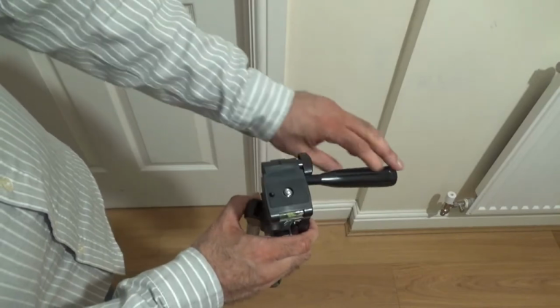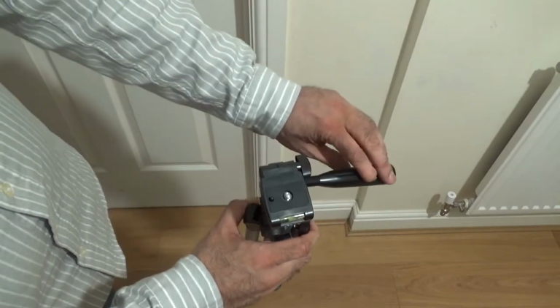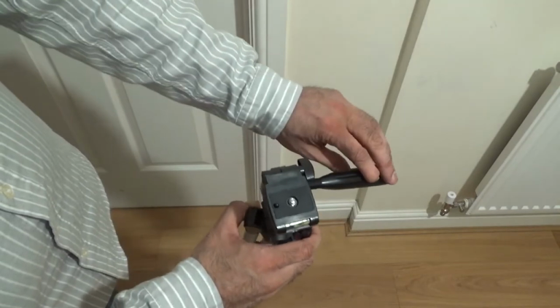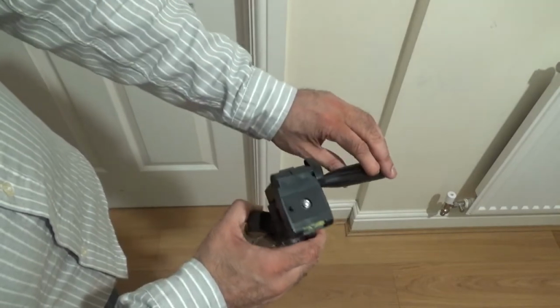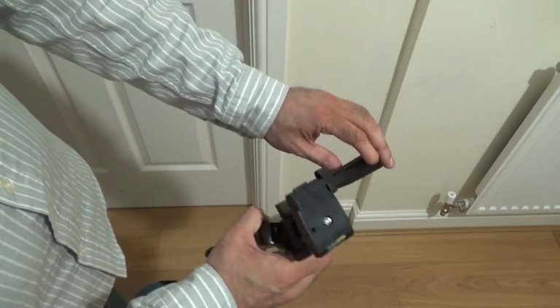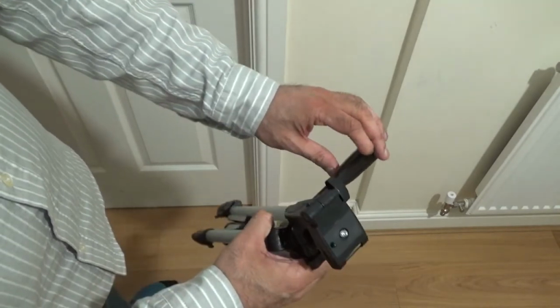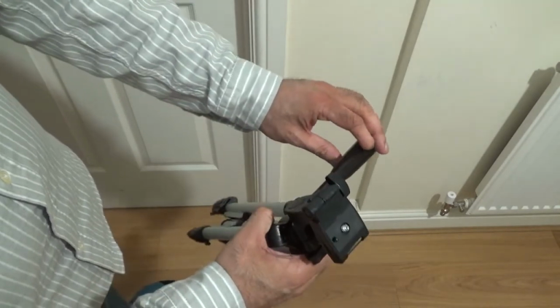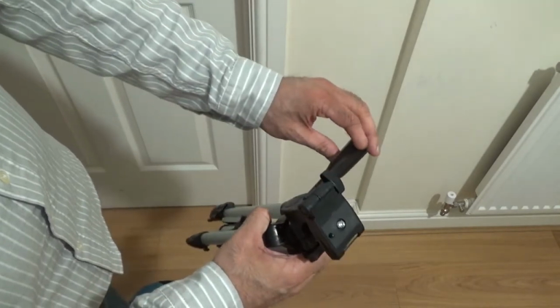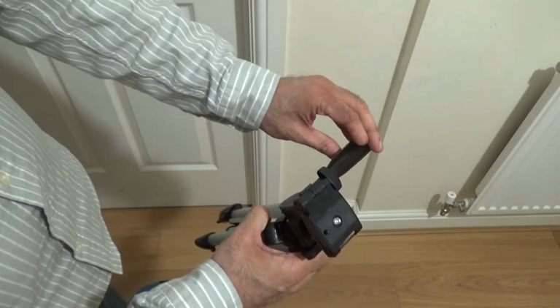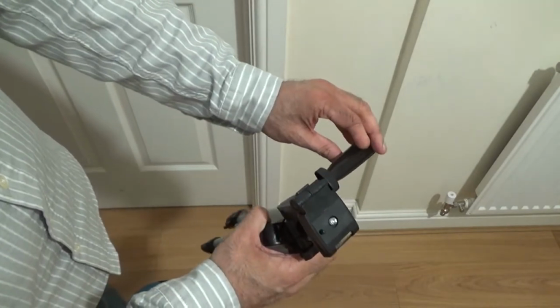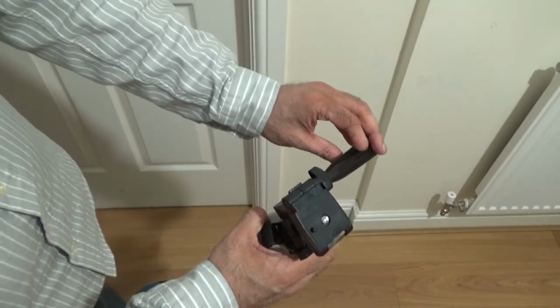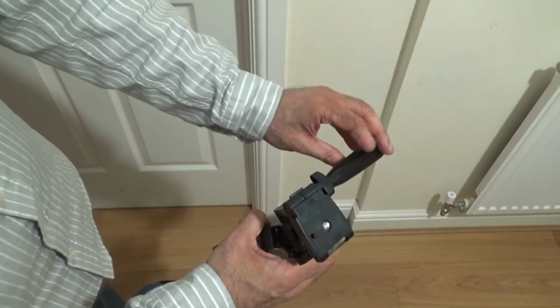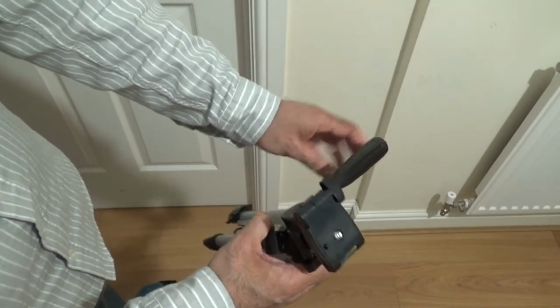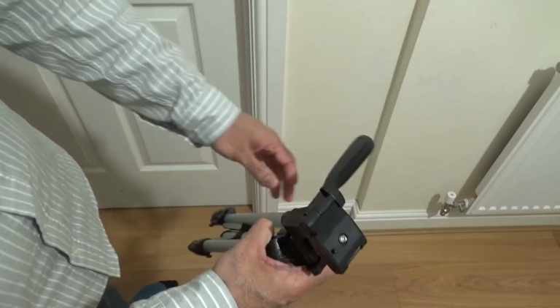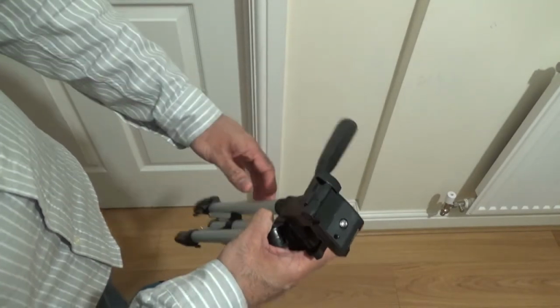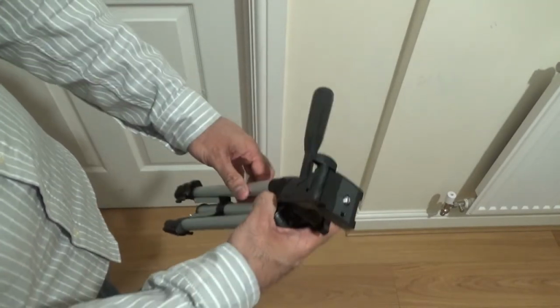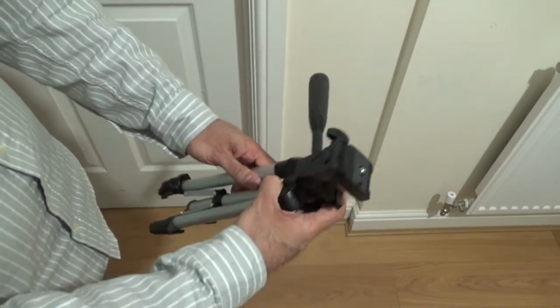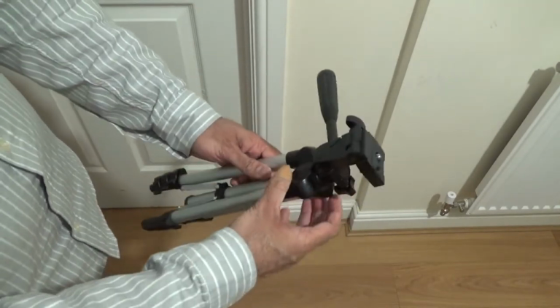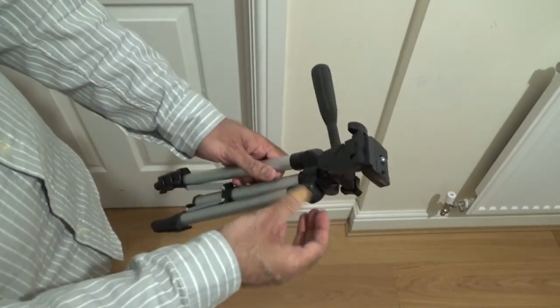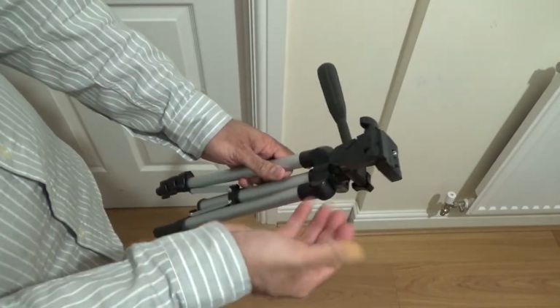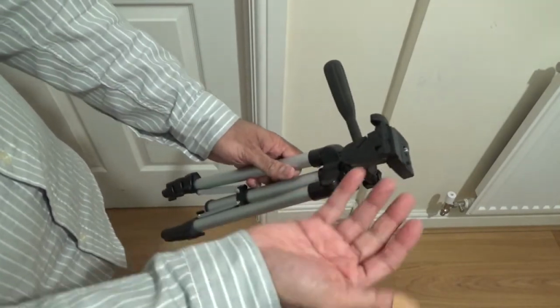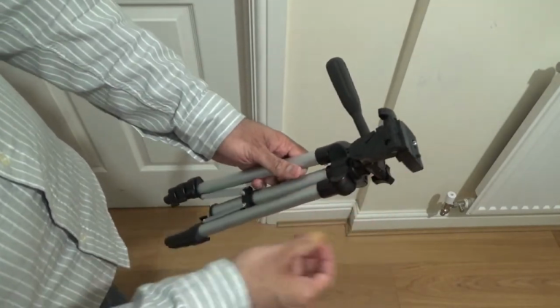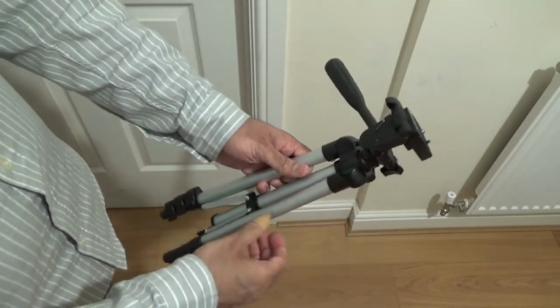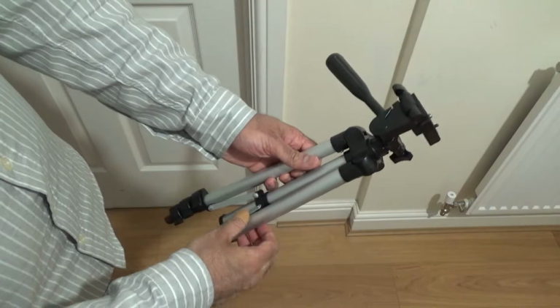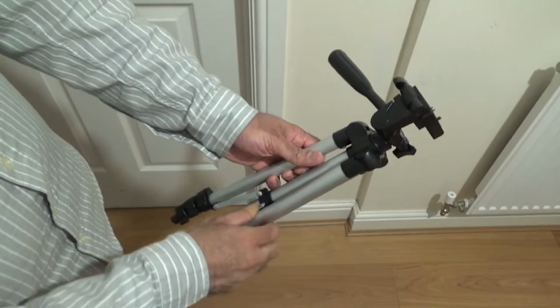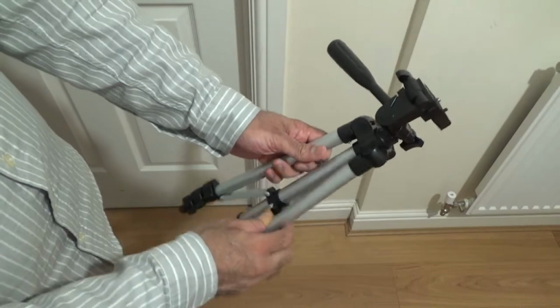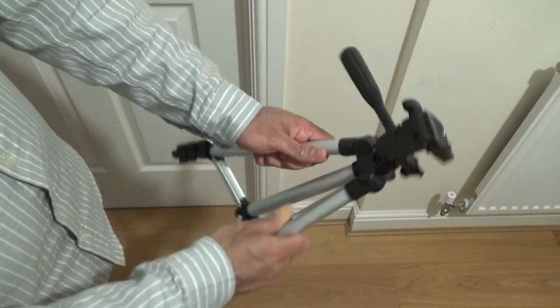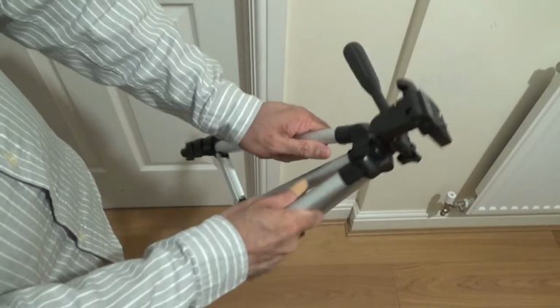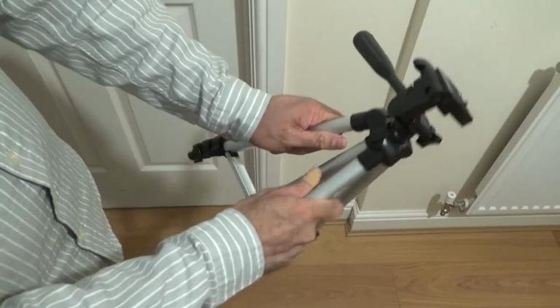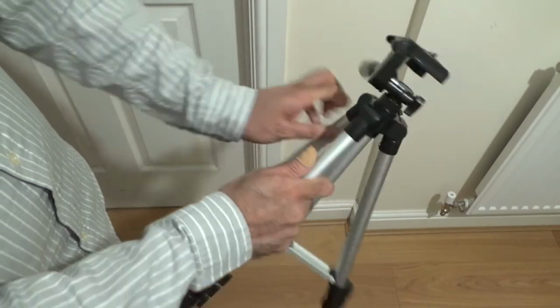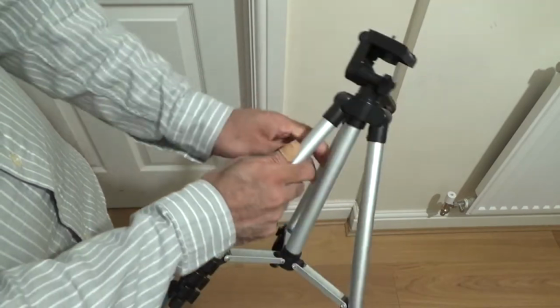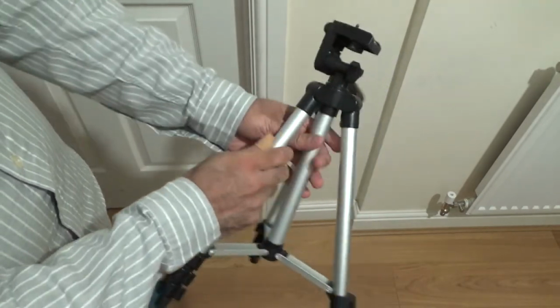It's got a pan and tilt — I wouldn't really call it the way it's mentioned, pan and zoom. But I mean, it's not bad for £10.